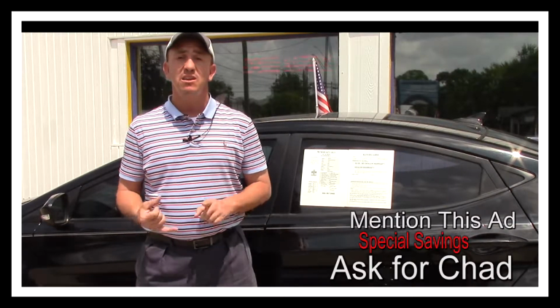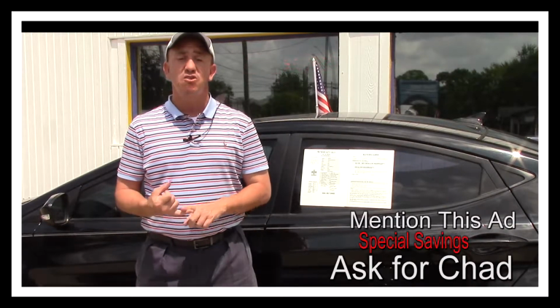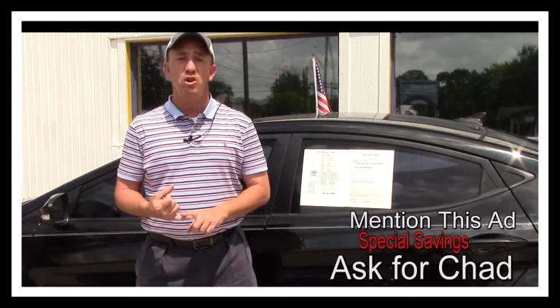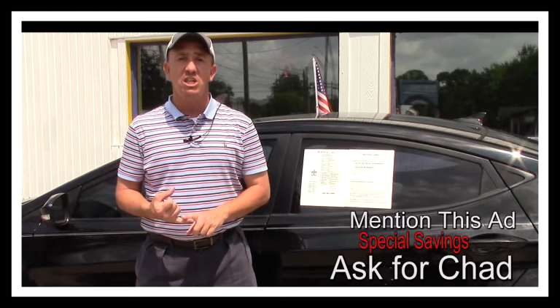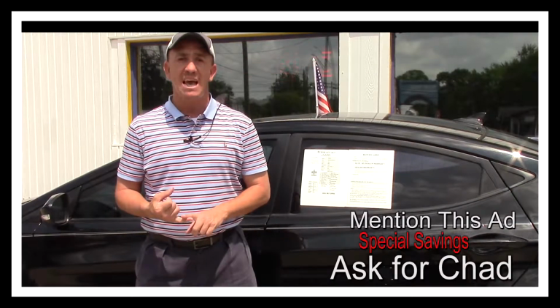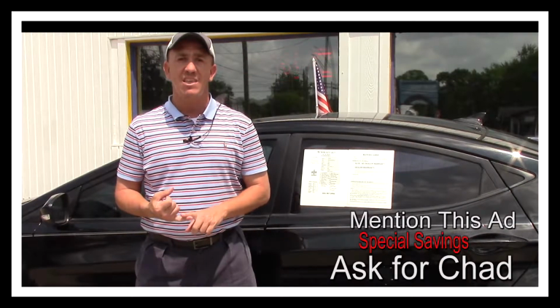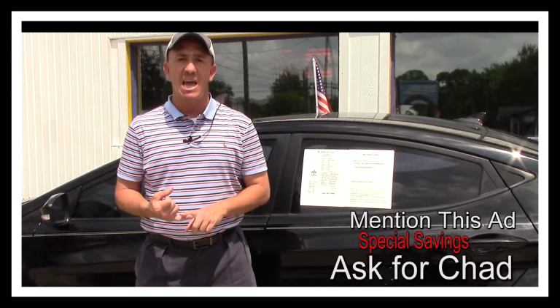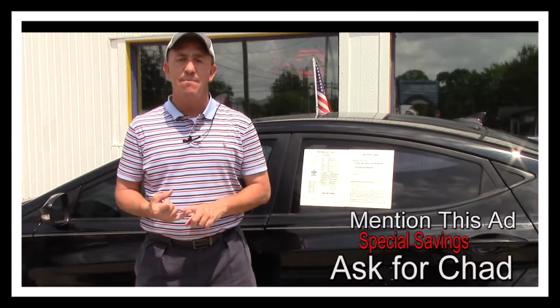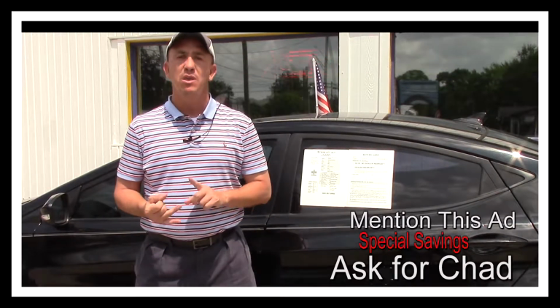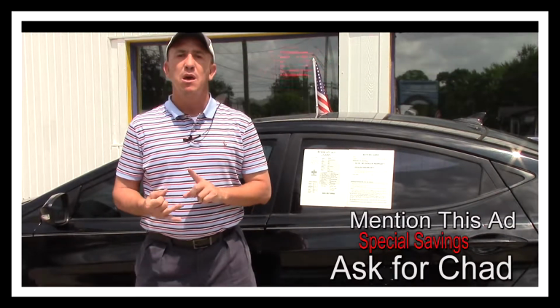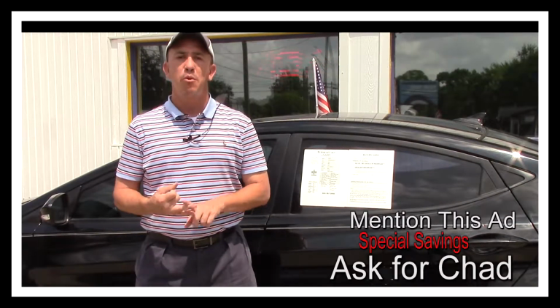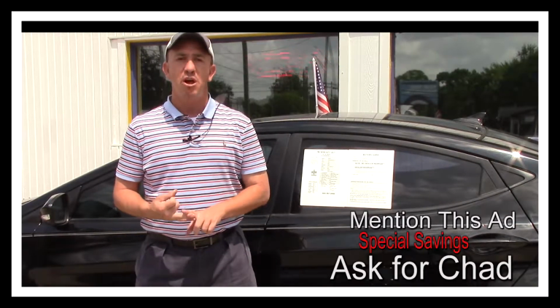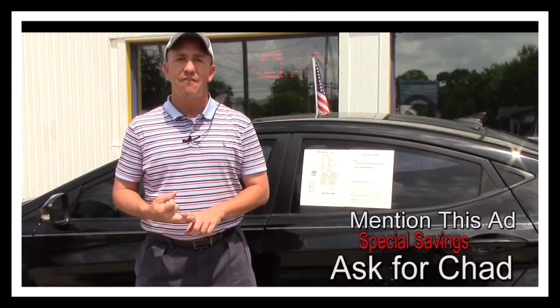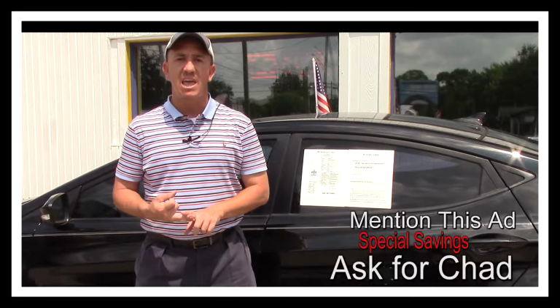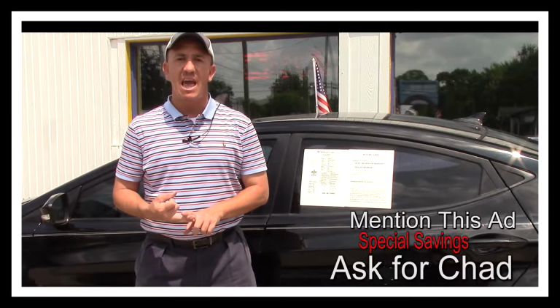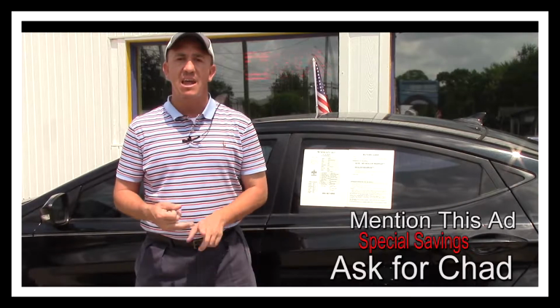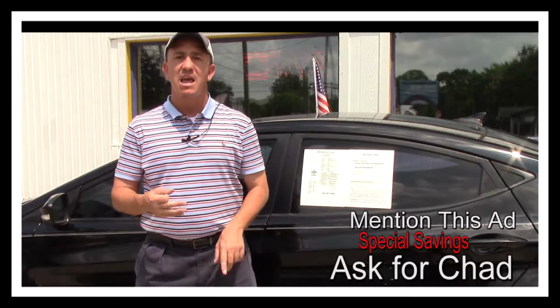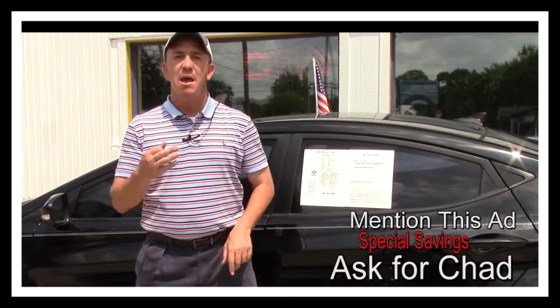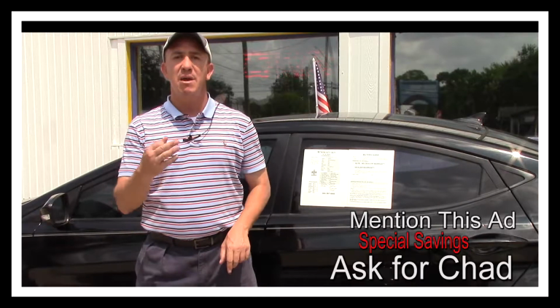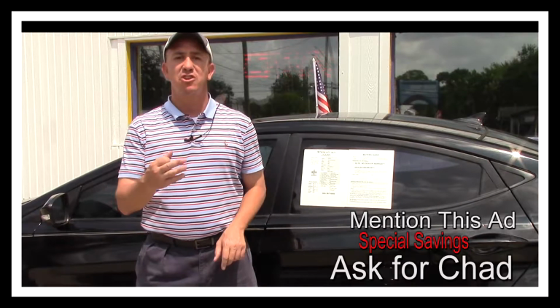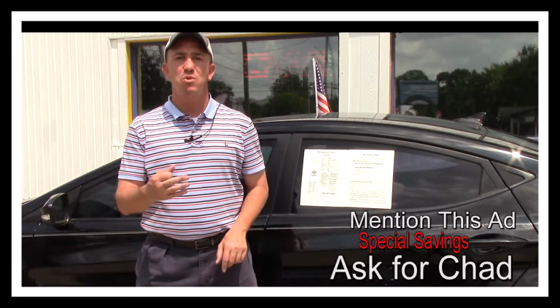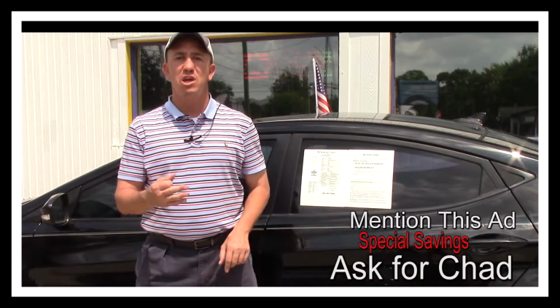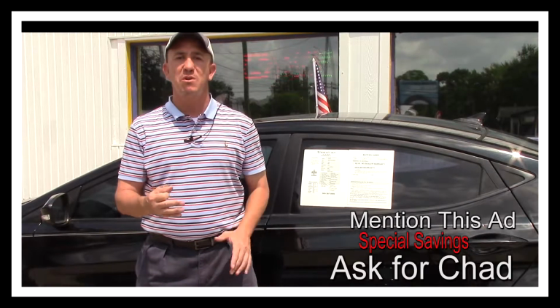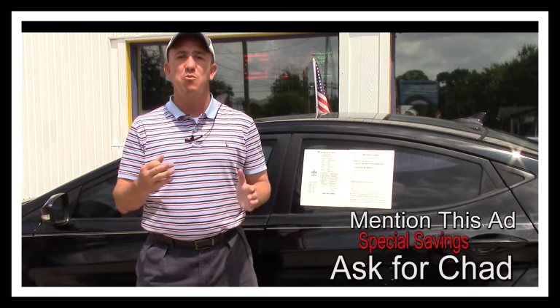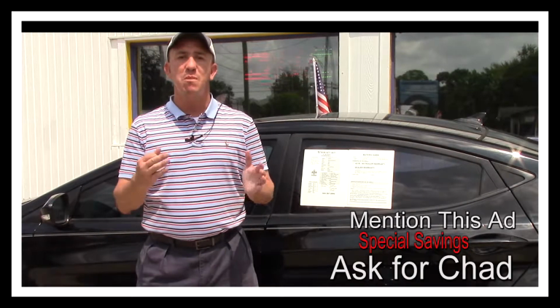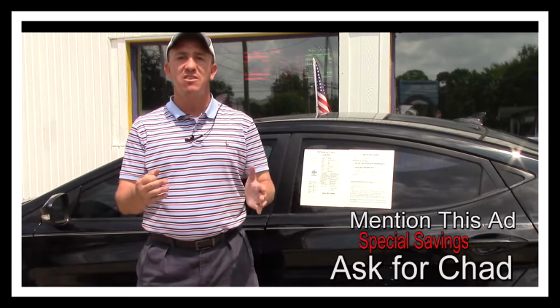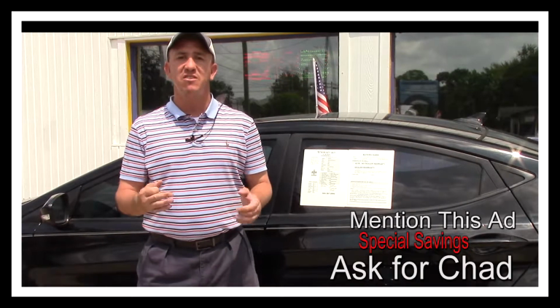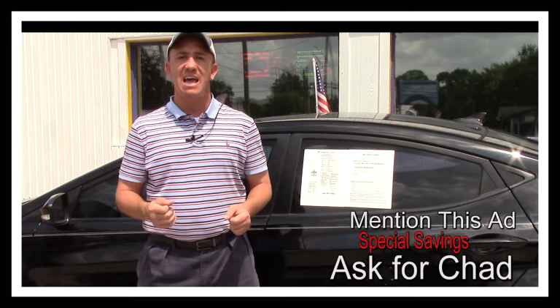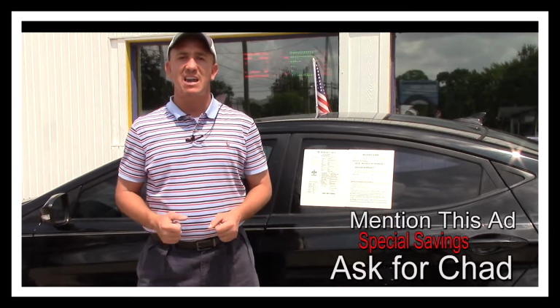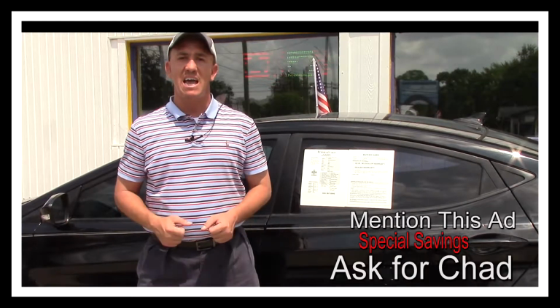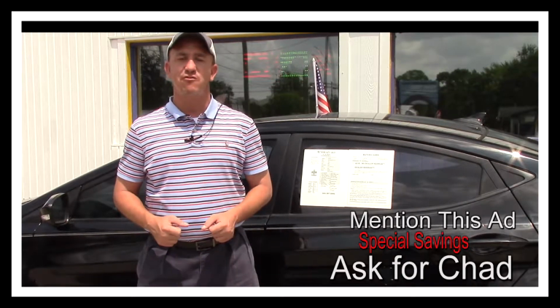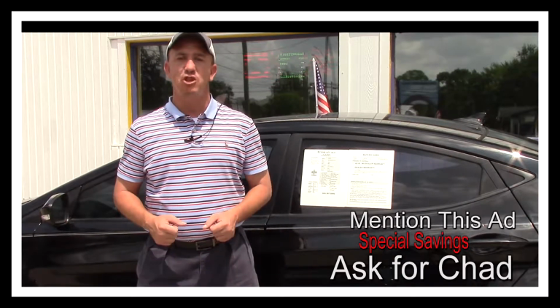Screenshot the ad, print off the ad, and make sure when you come in you mention this ad and ask for Chad.